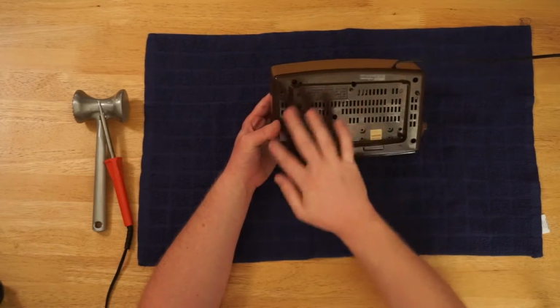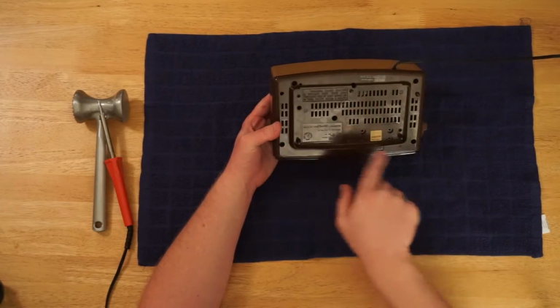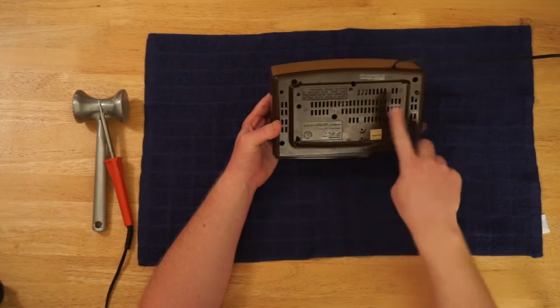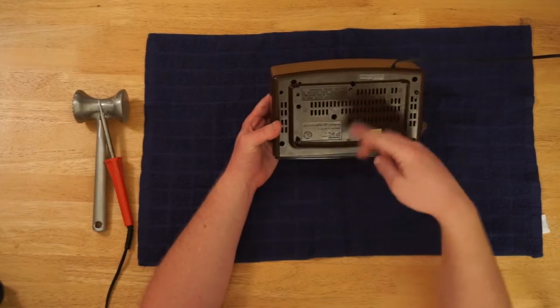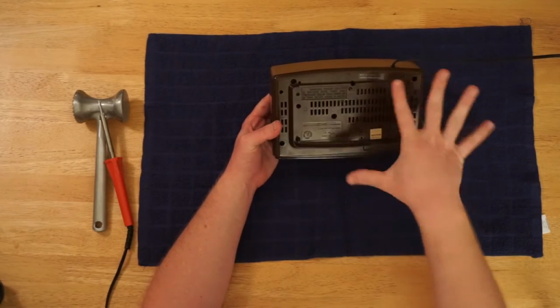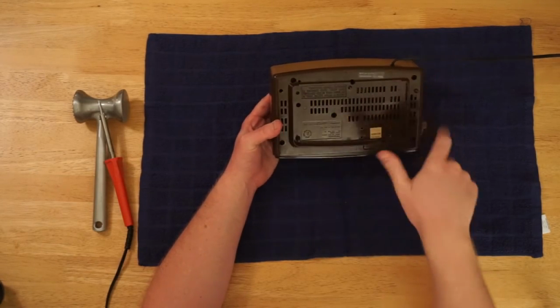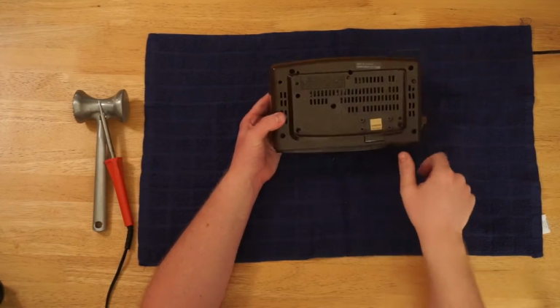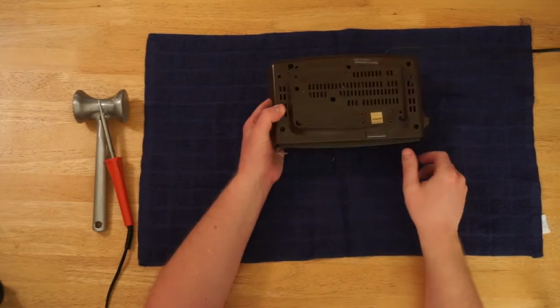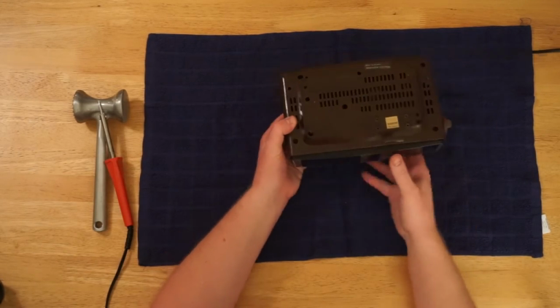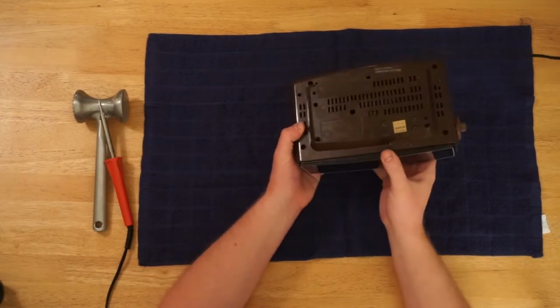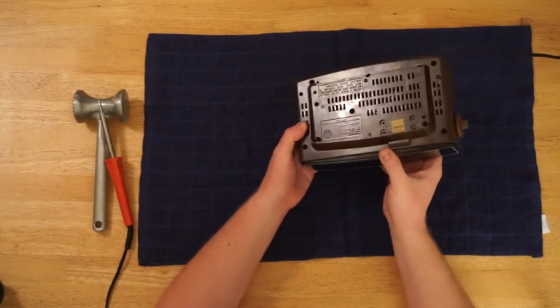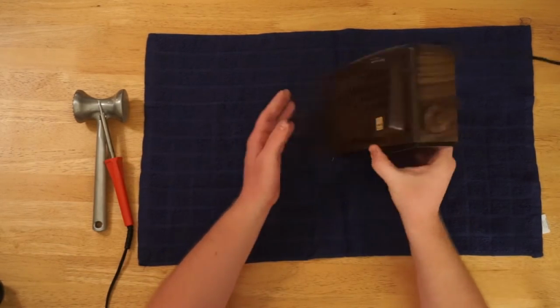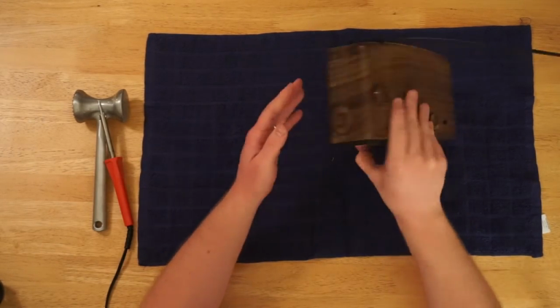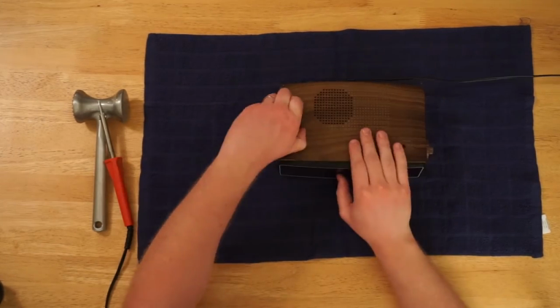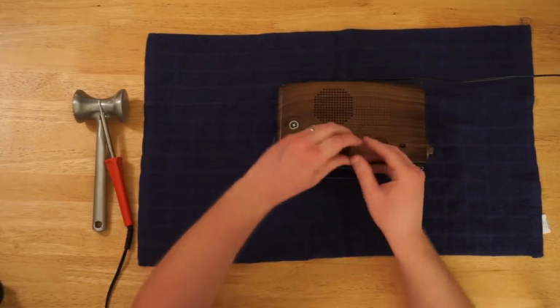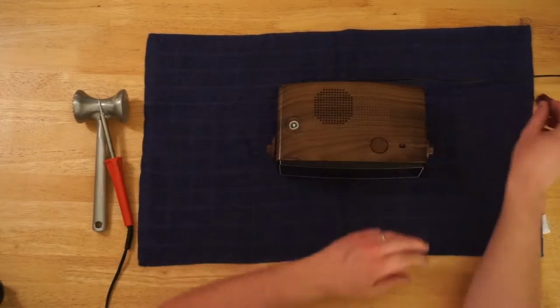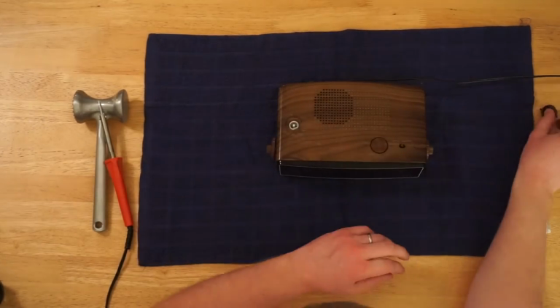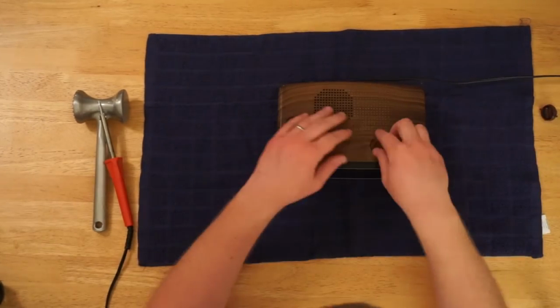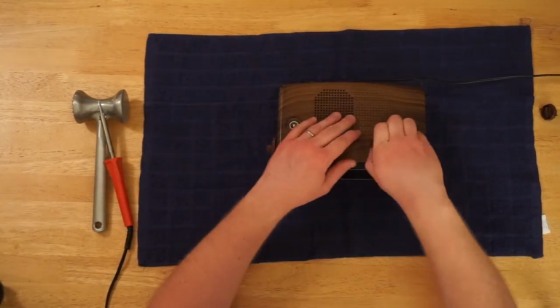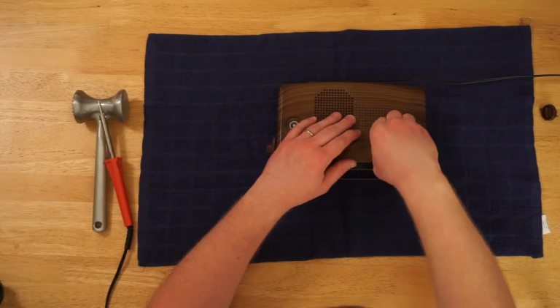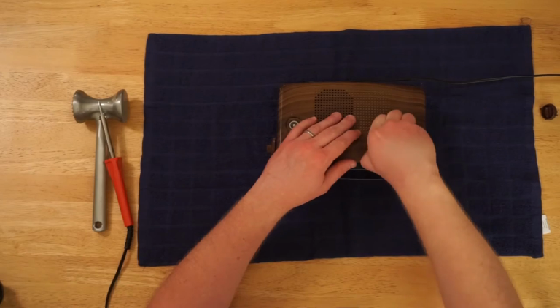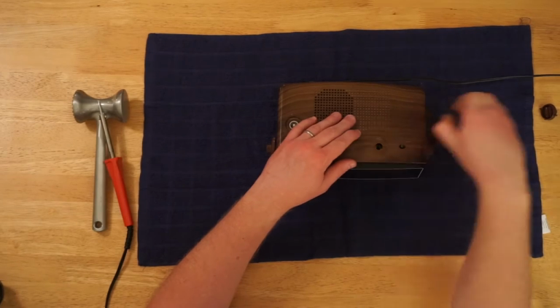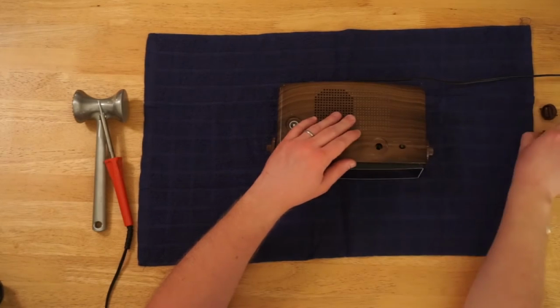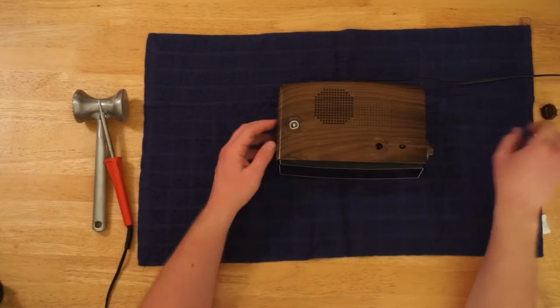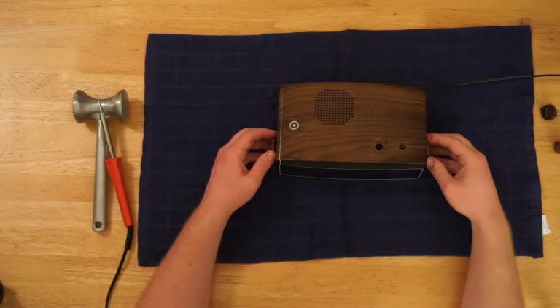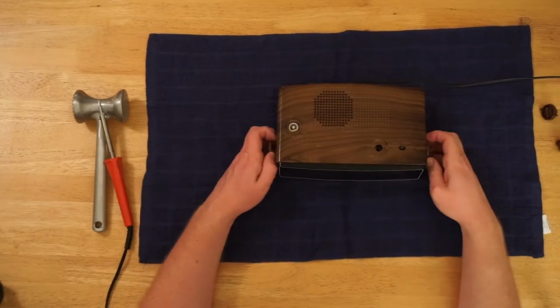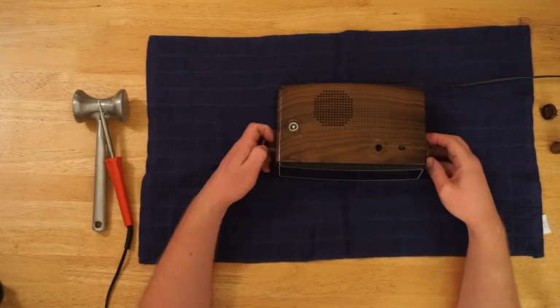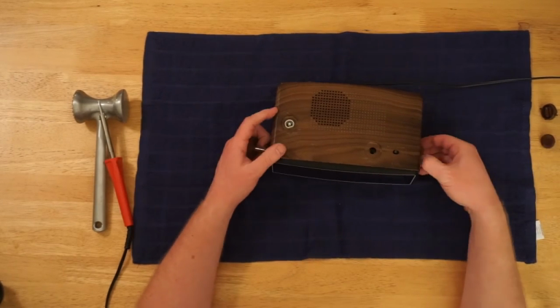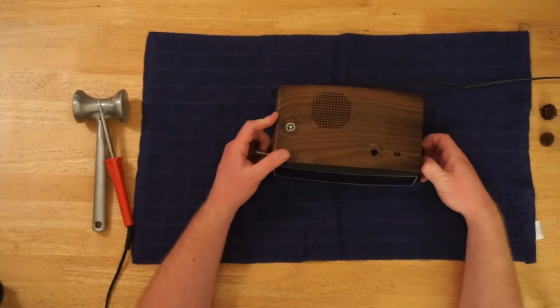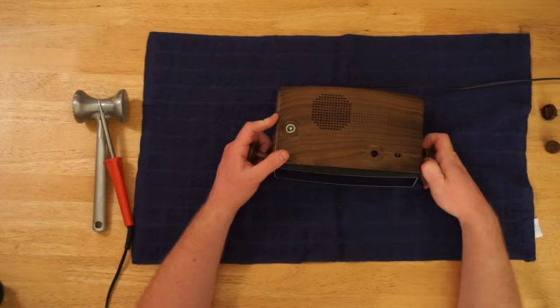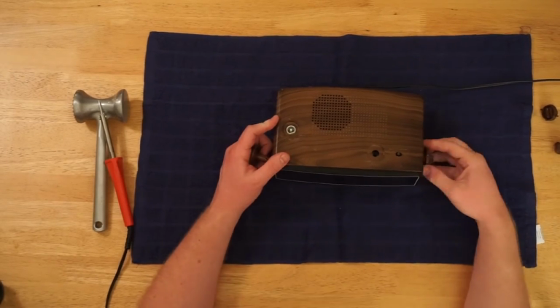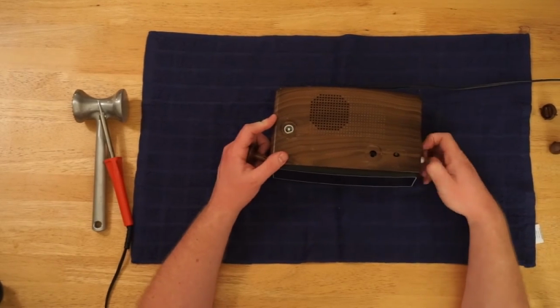First, take out the screws — I did that off camera. Now quickly at three times speed, remove the knobs.